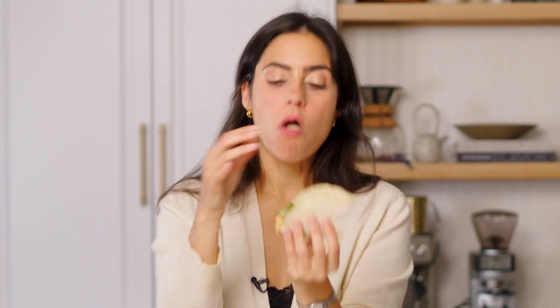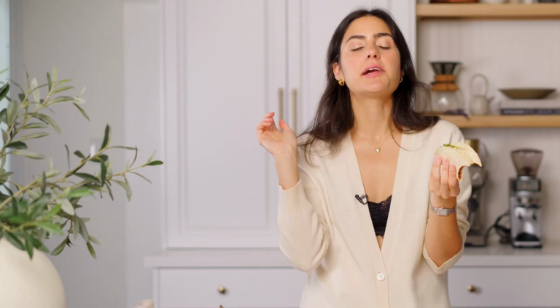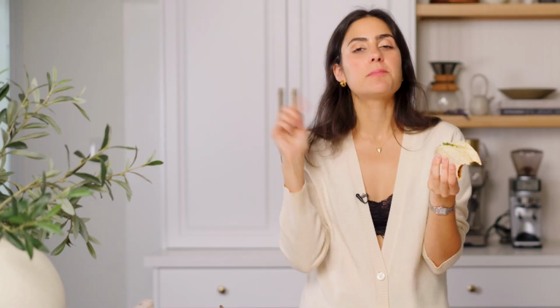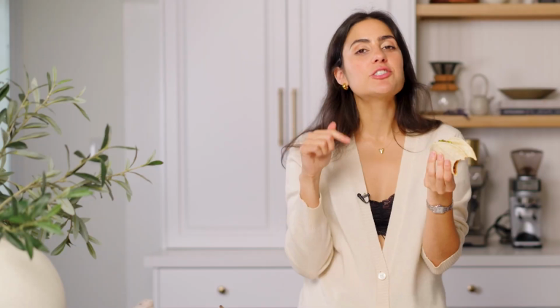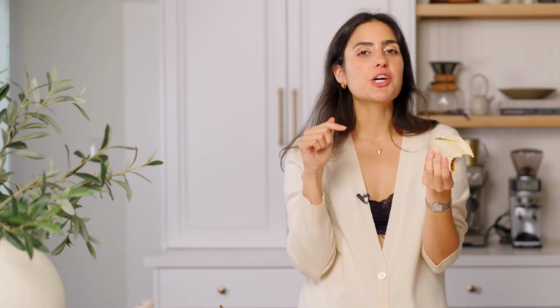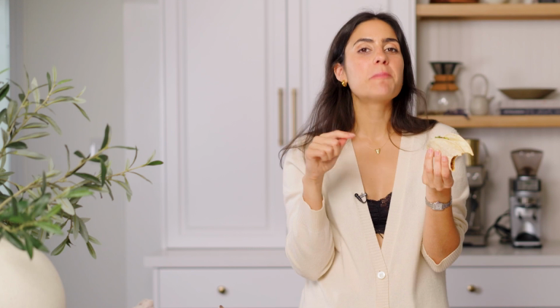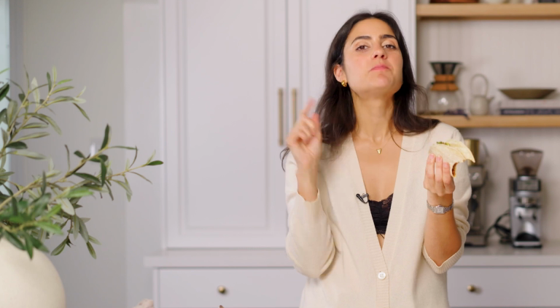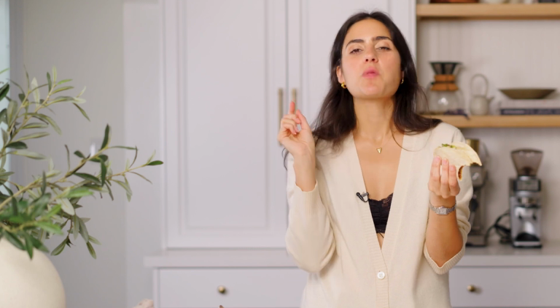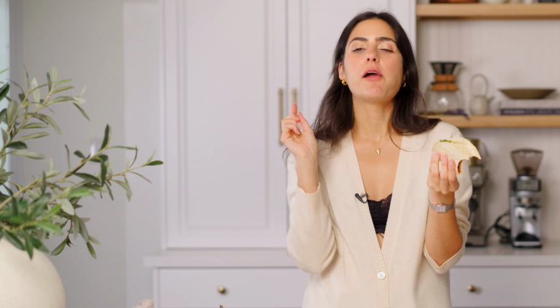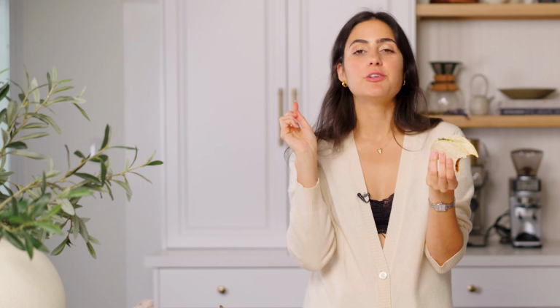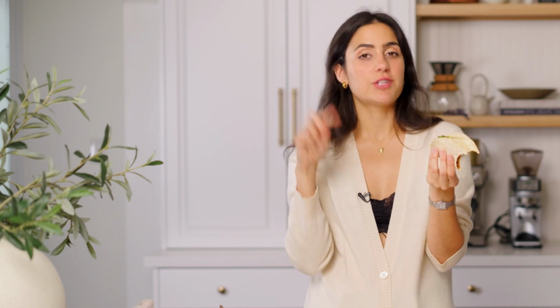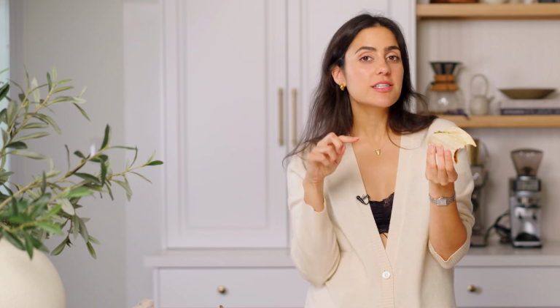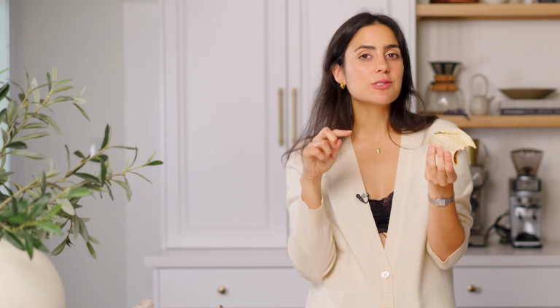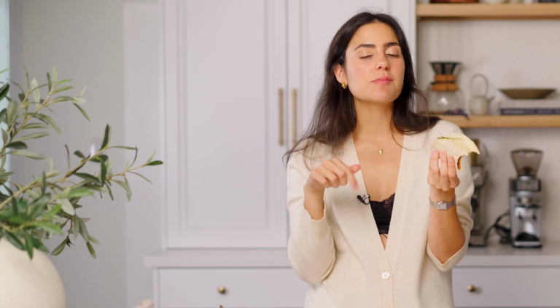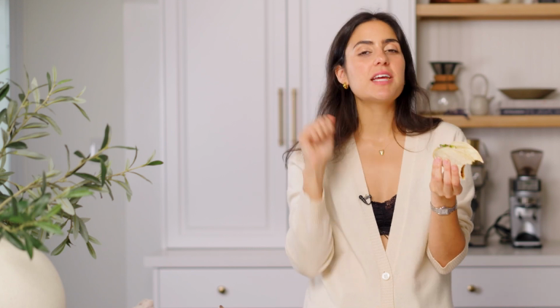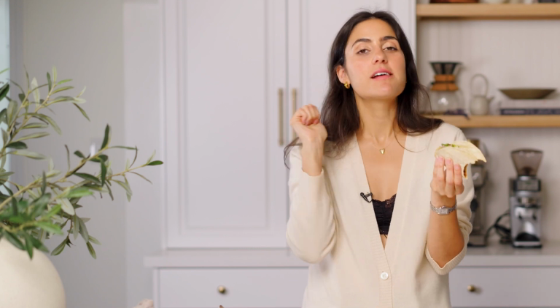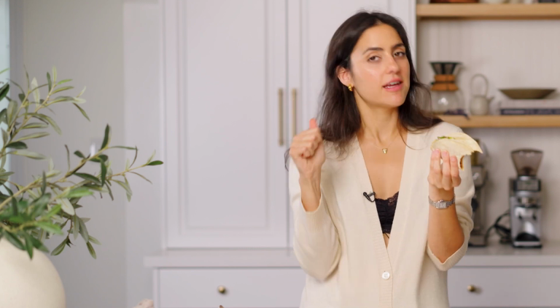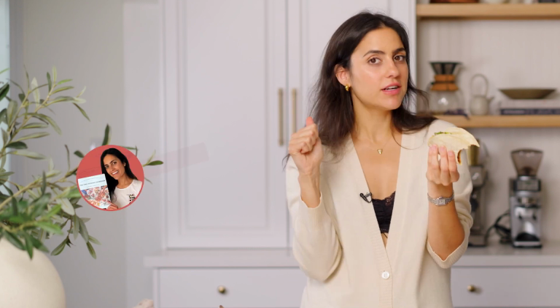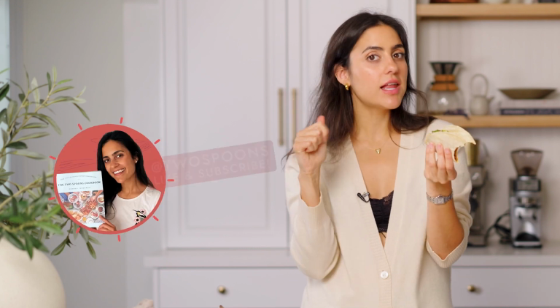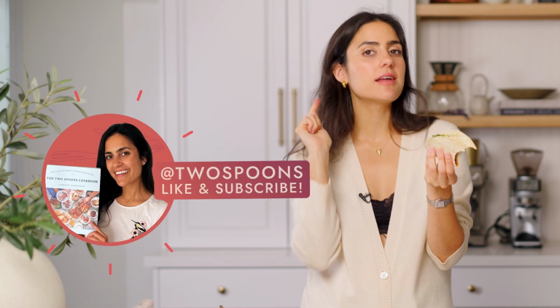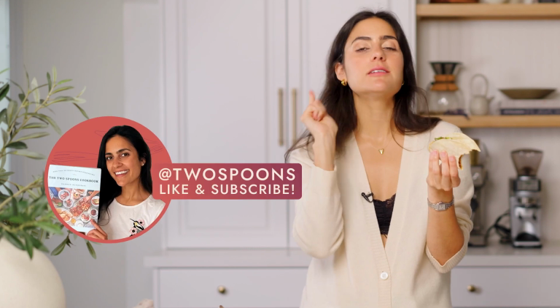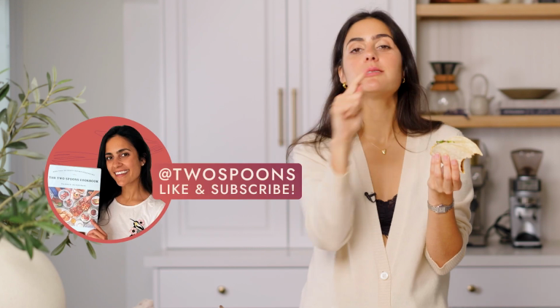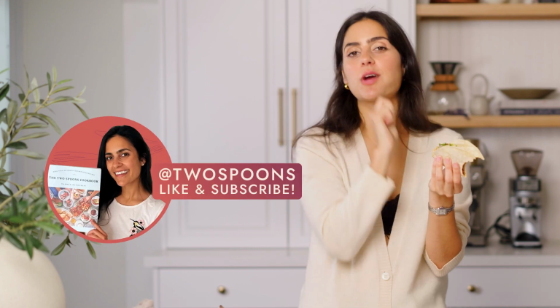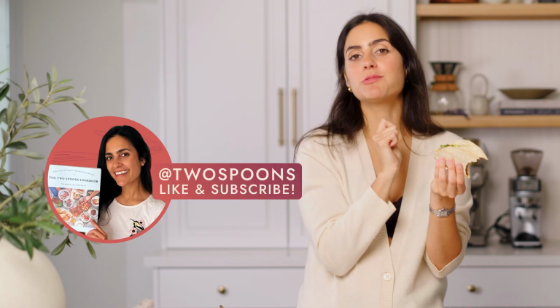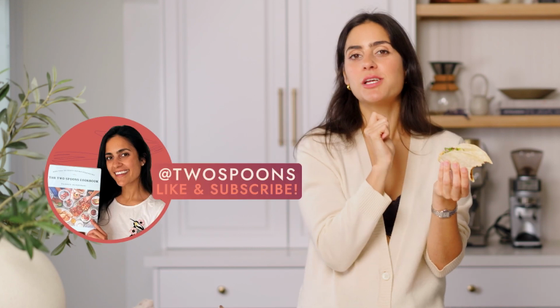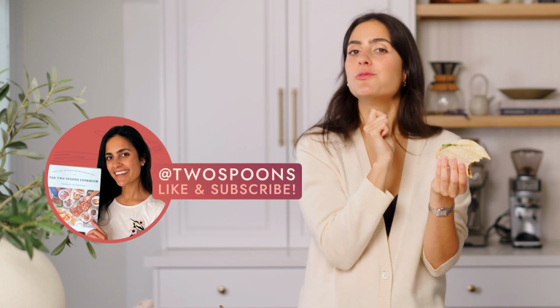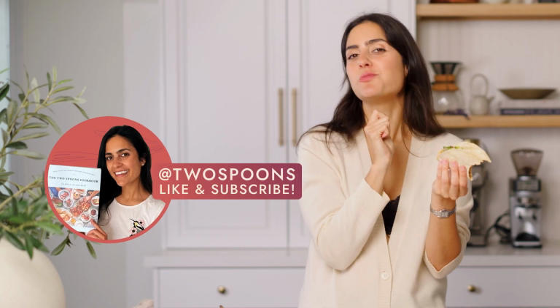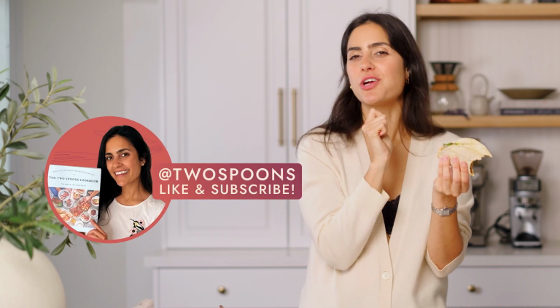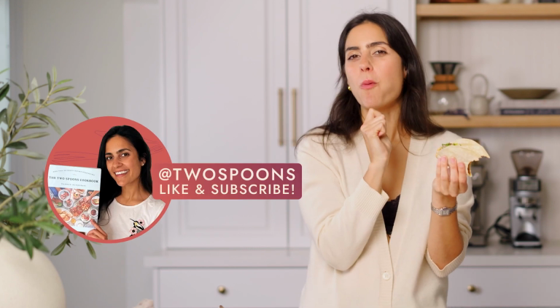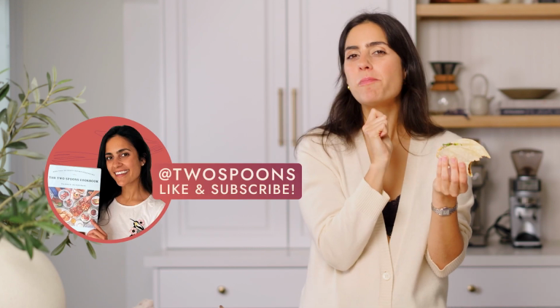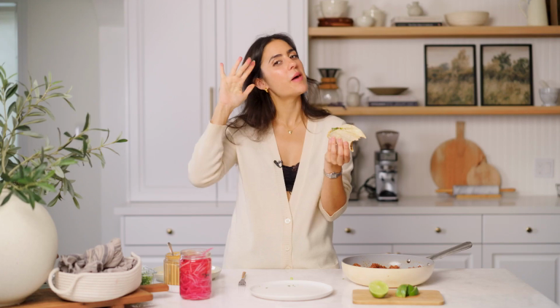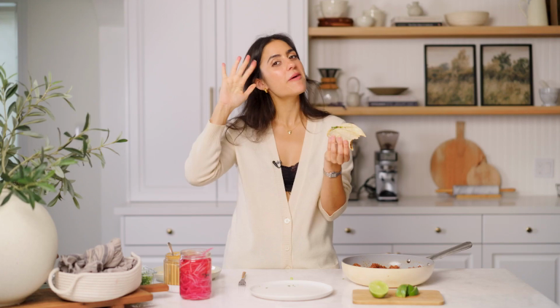If you like this recipe, make sure to give it a like and subscribe to my YouTube channel. Bye!